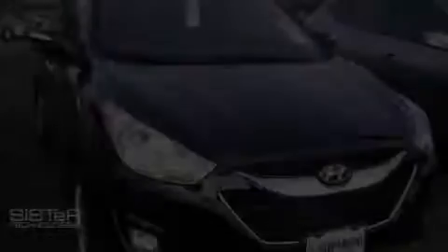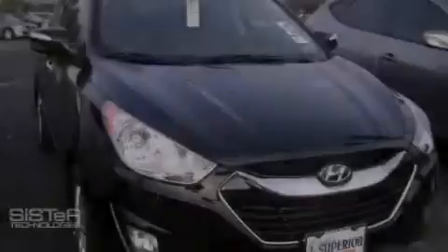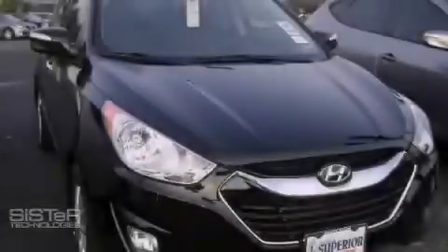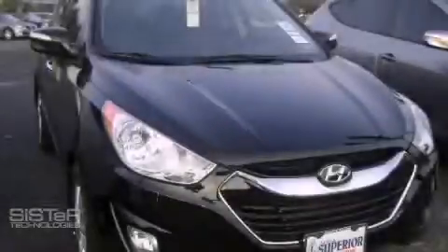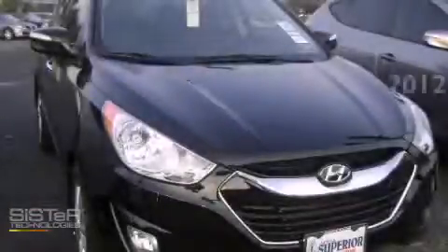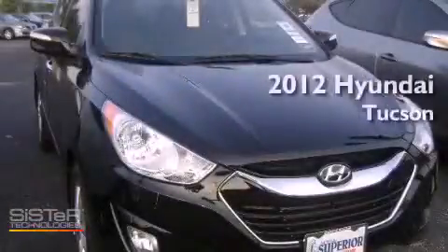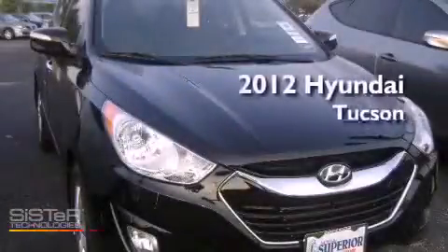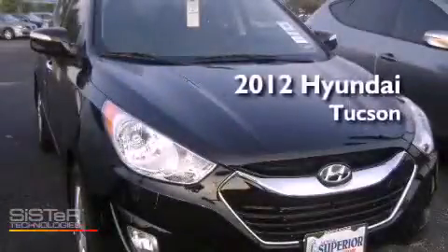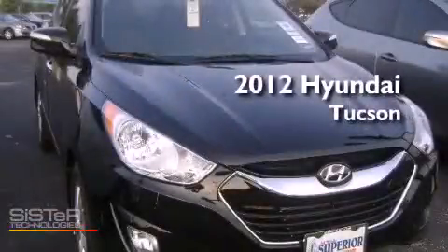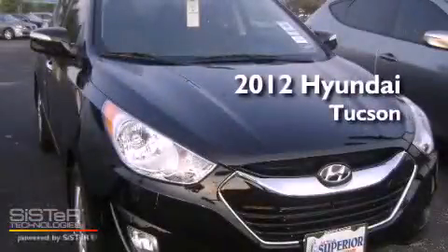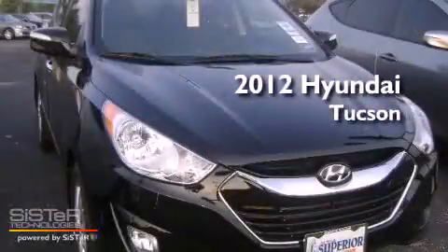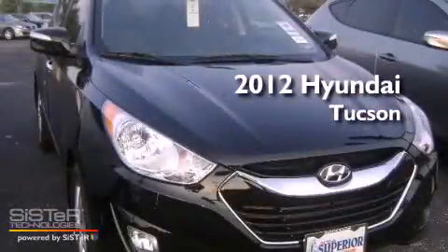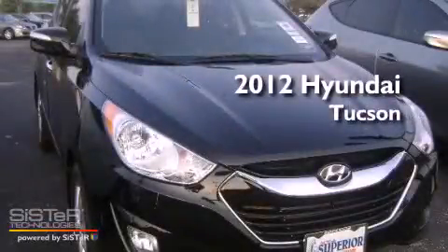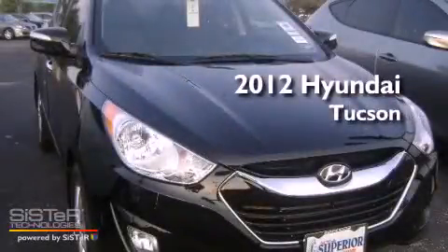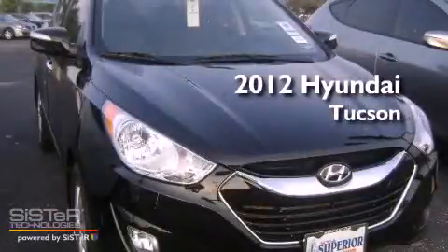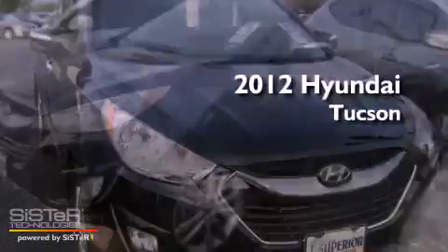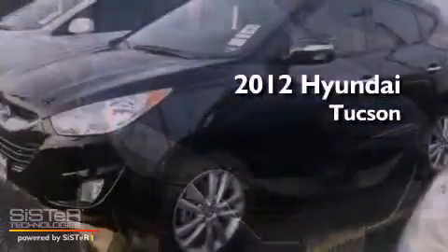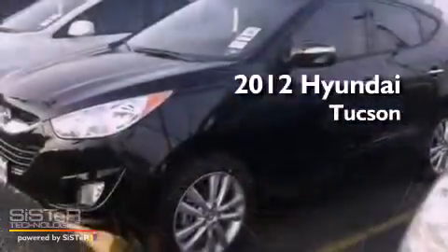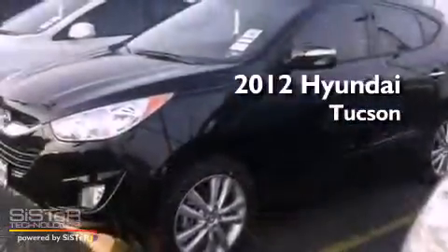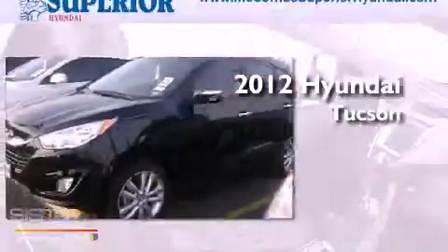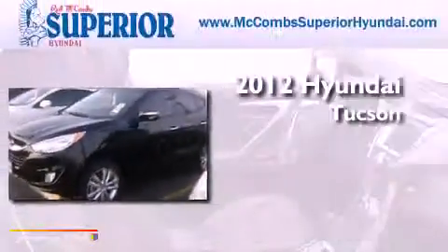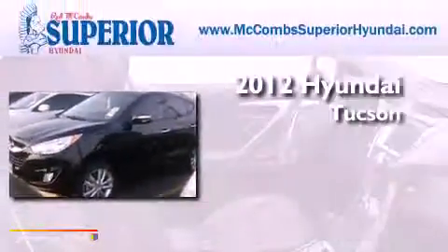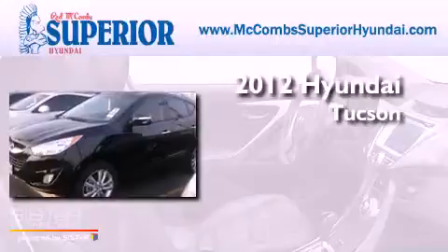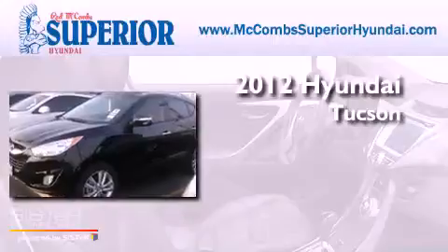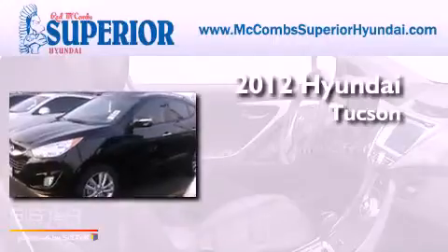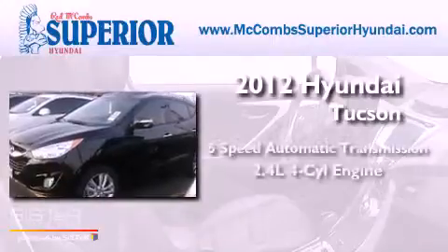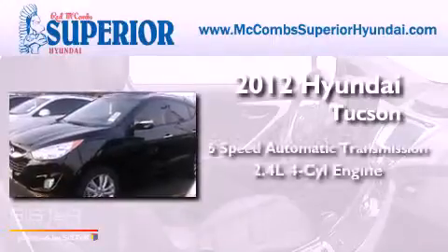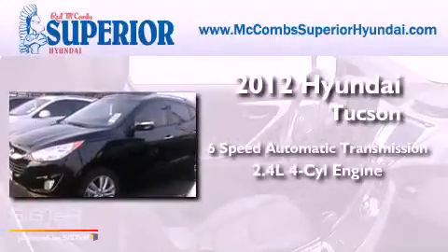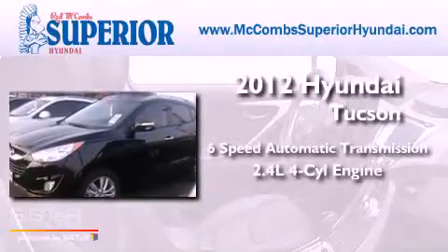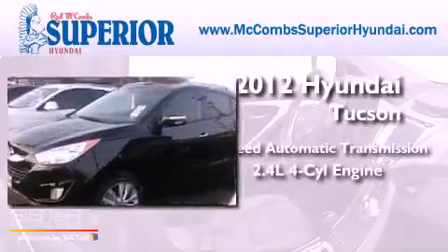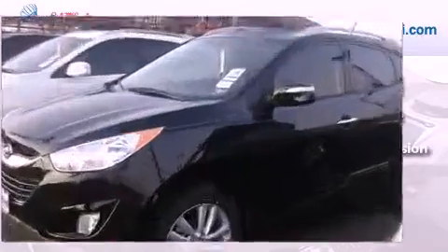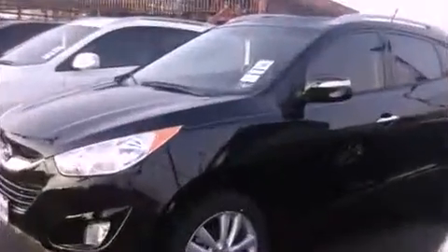This is a brand new 2012 Hyundai Tucson with an inline four-cylinder engine.